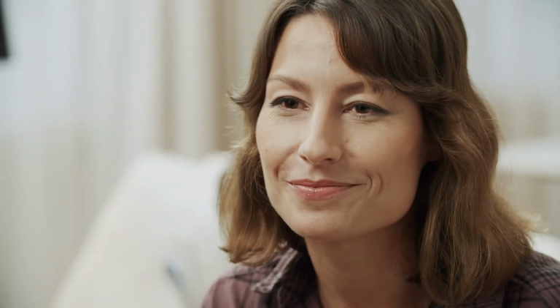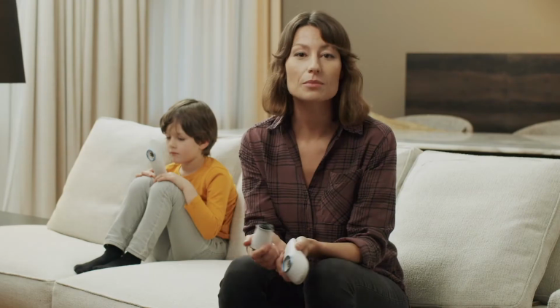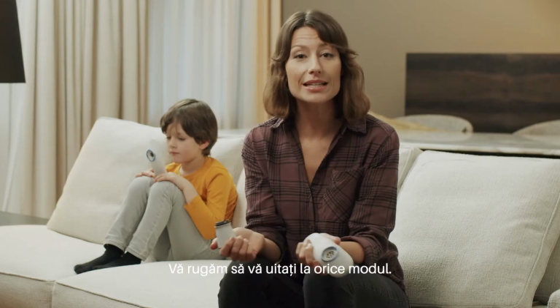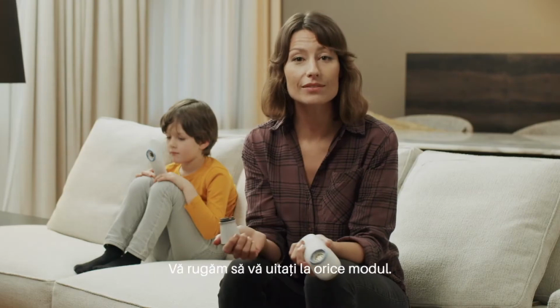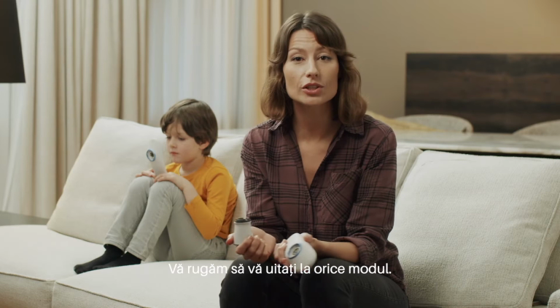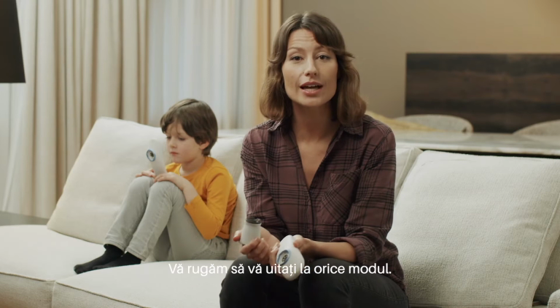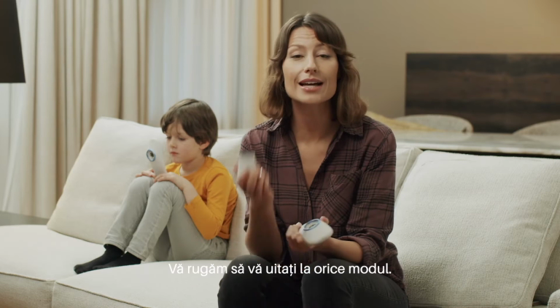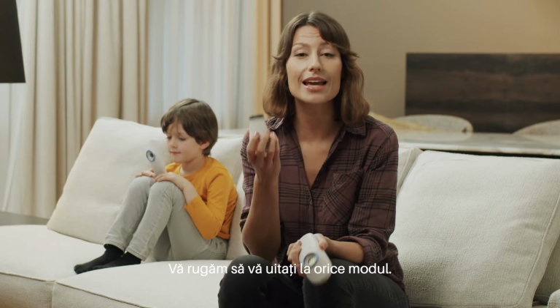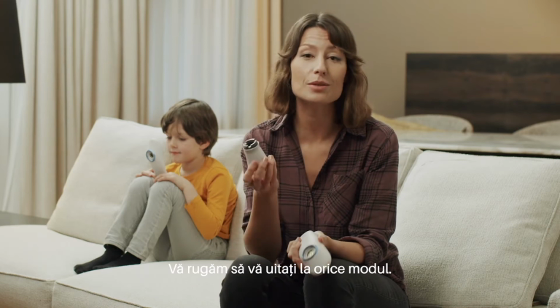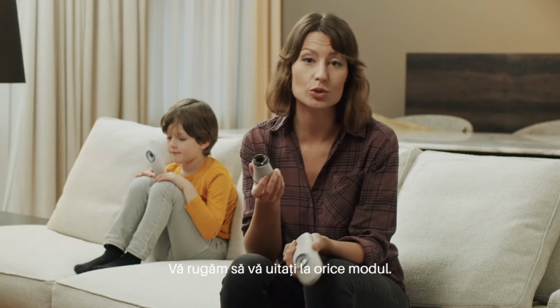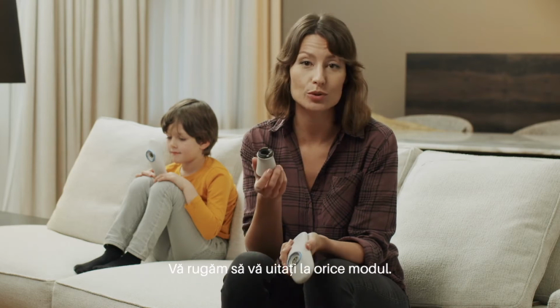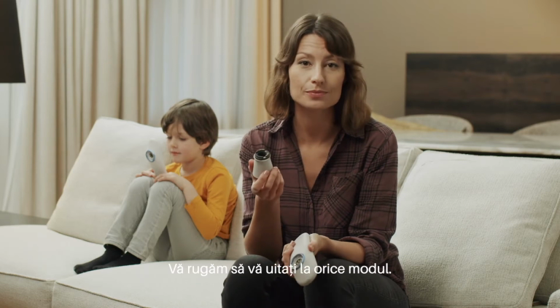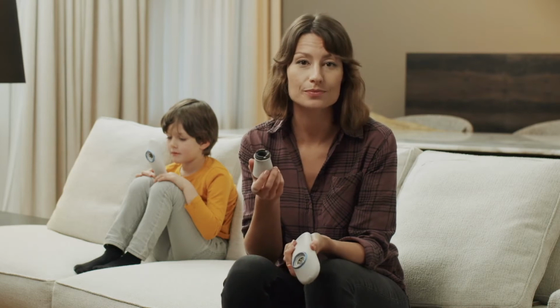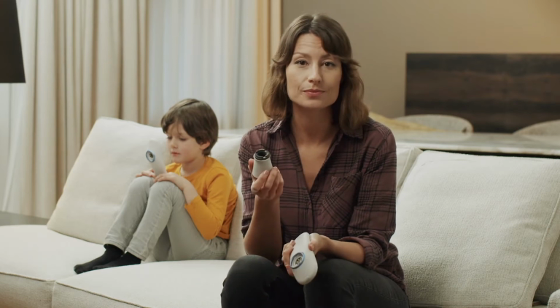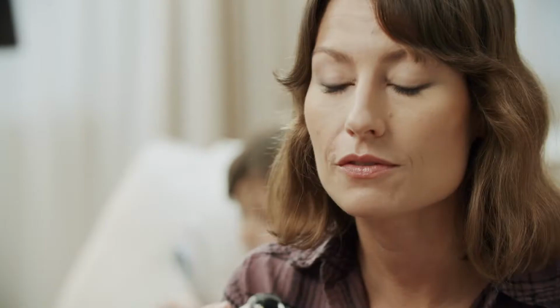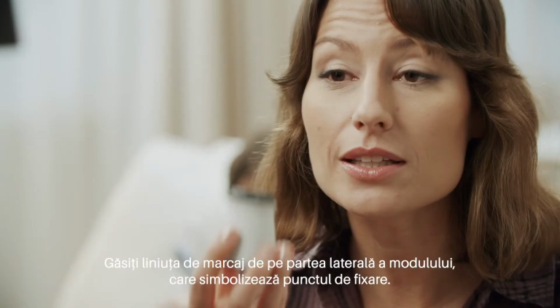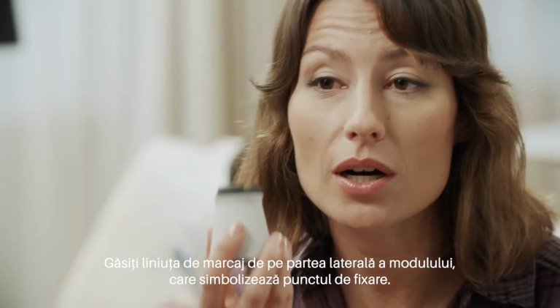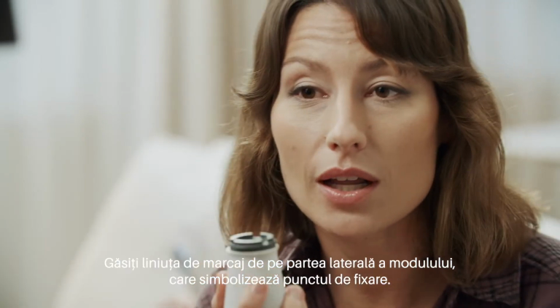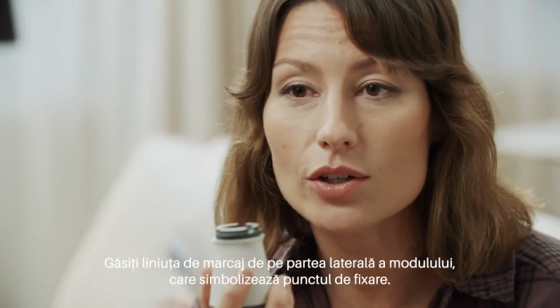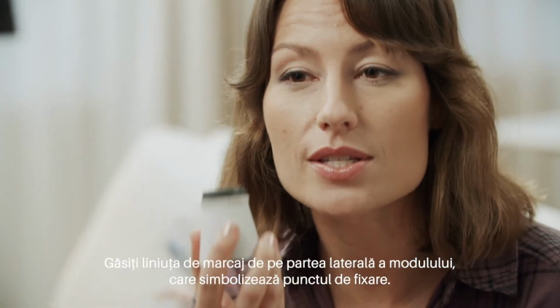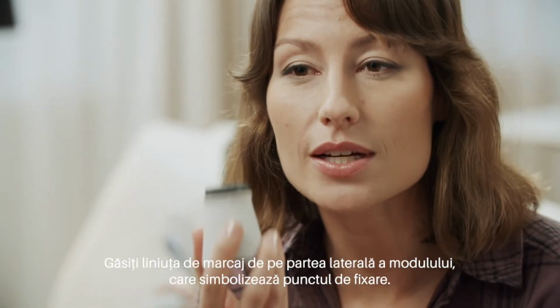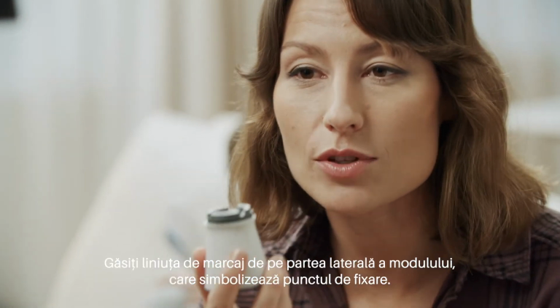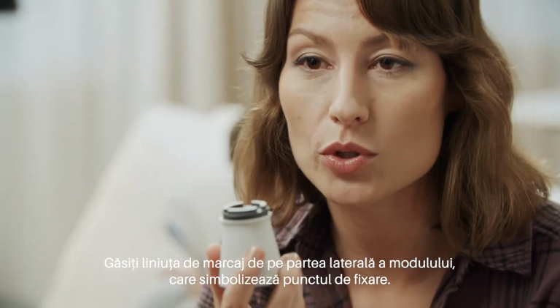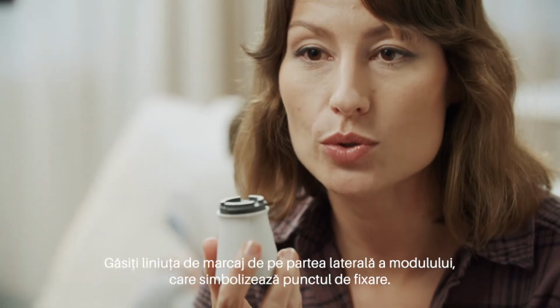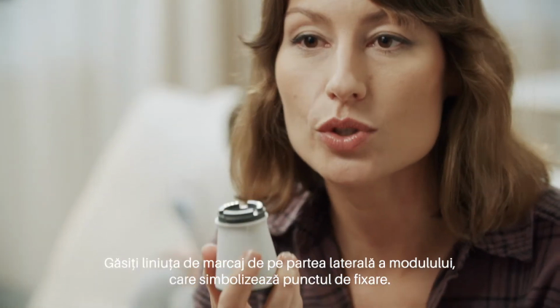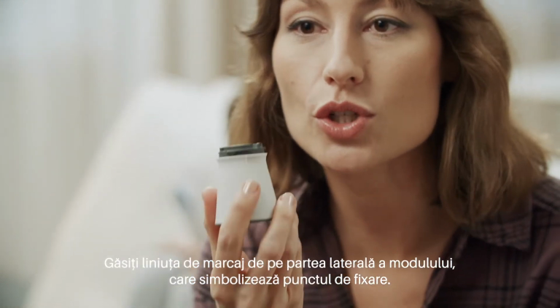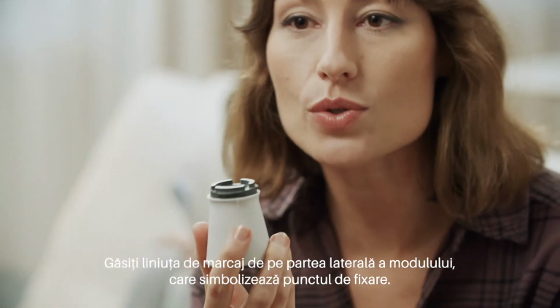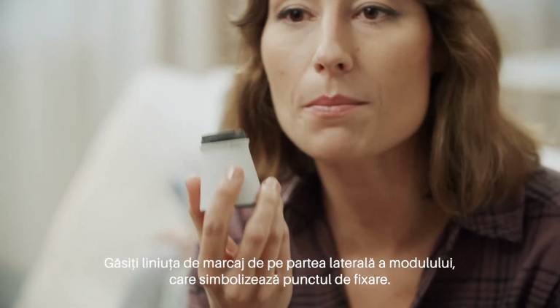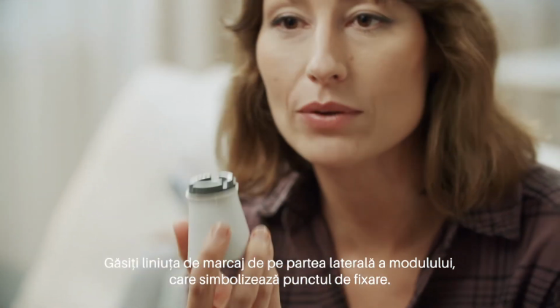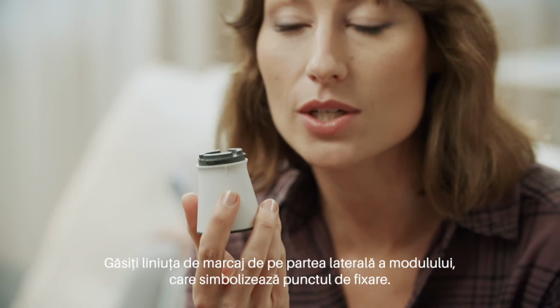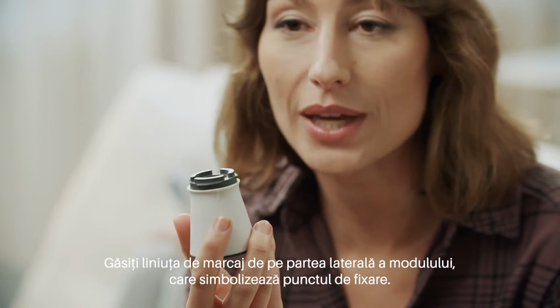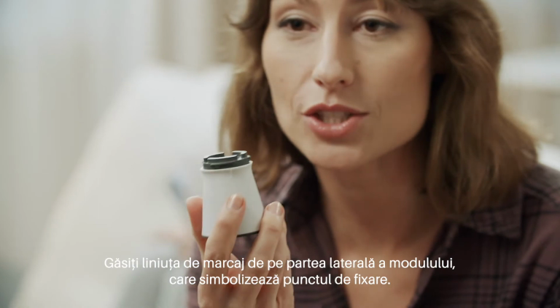Please have a look at any module. Find the marker line on the side of the module that shows the mounting location.